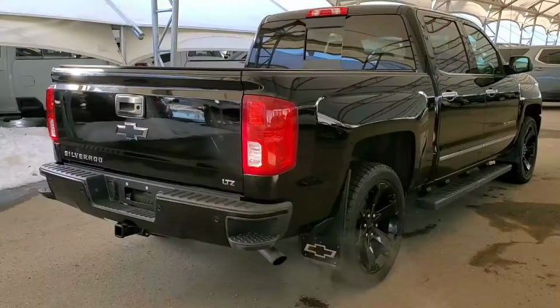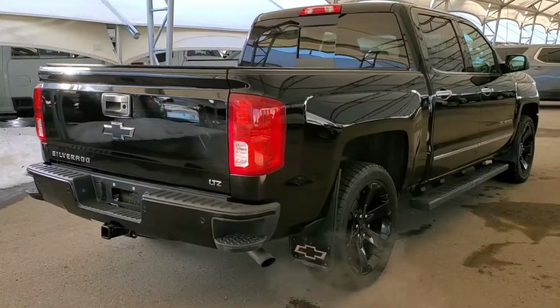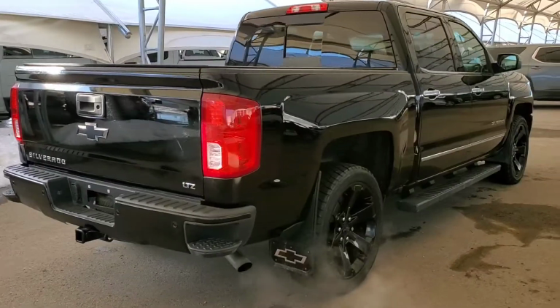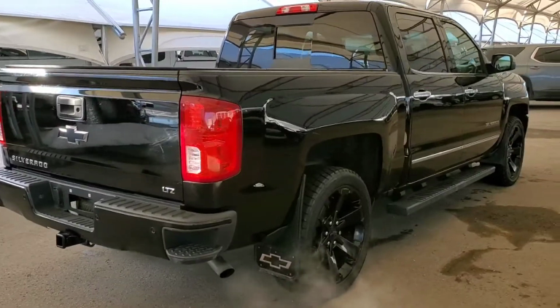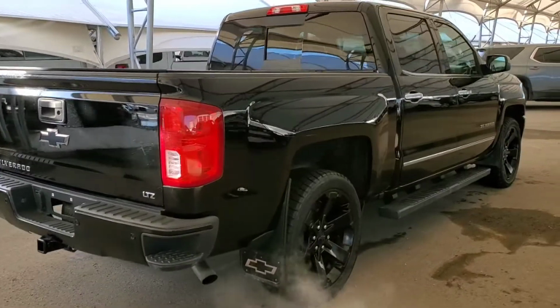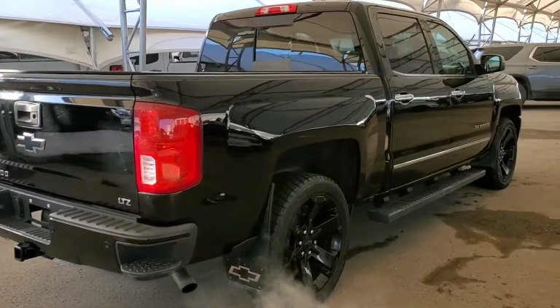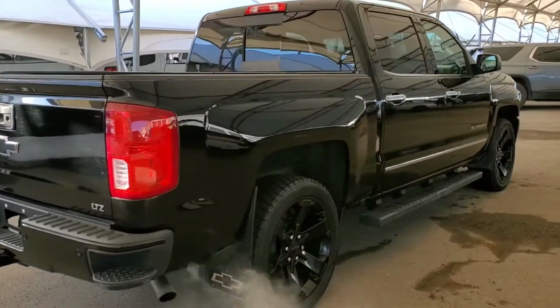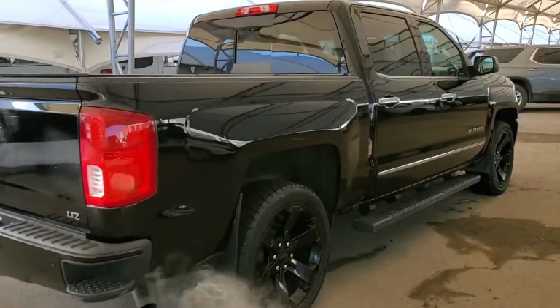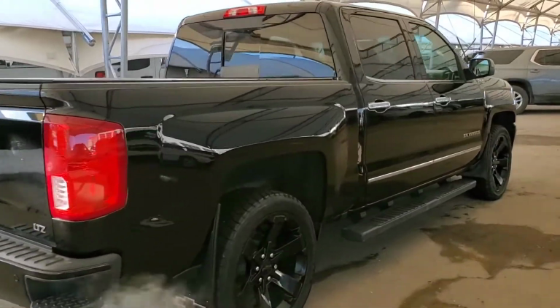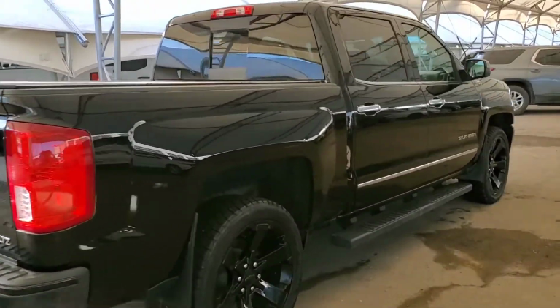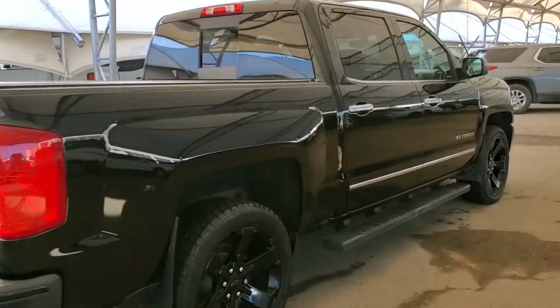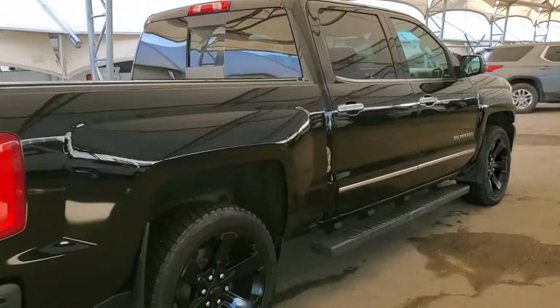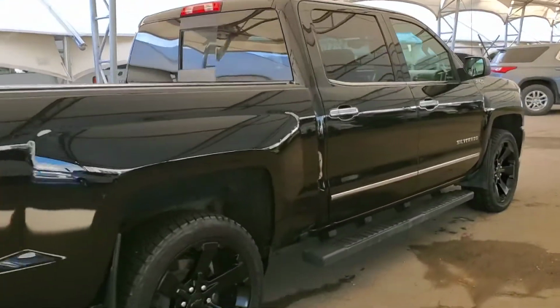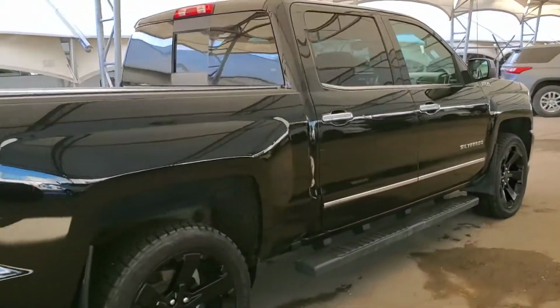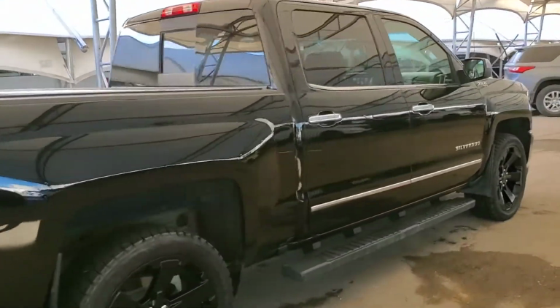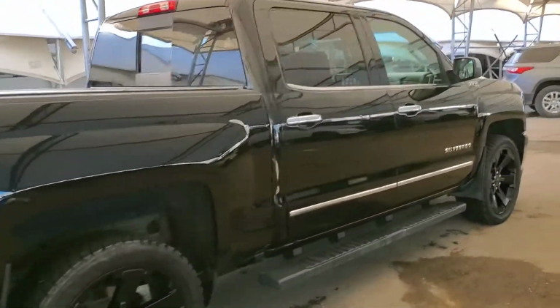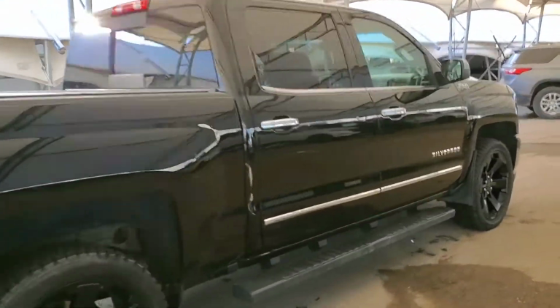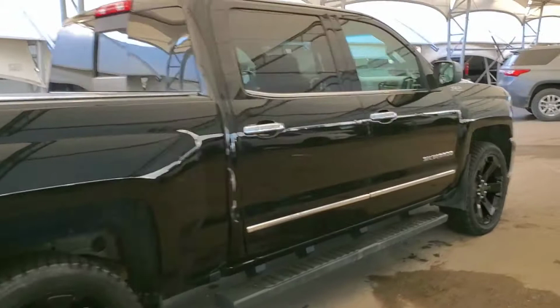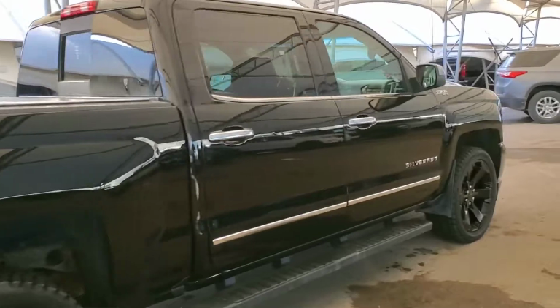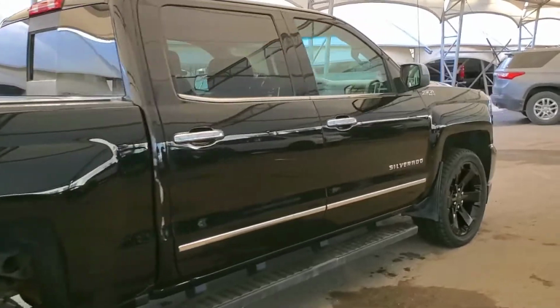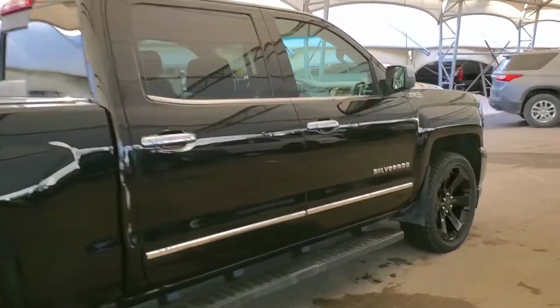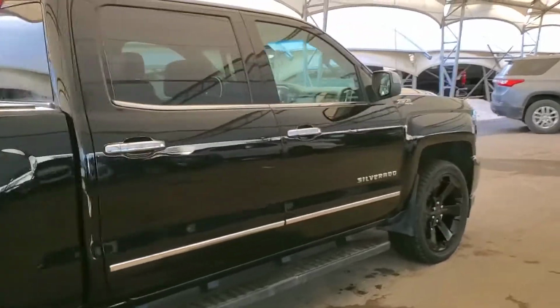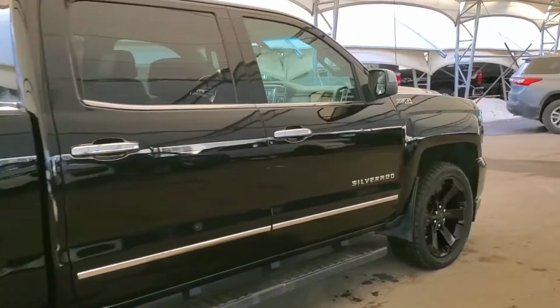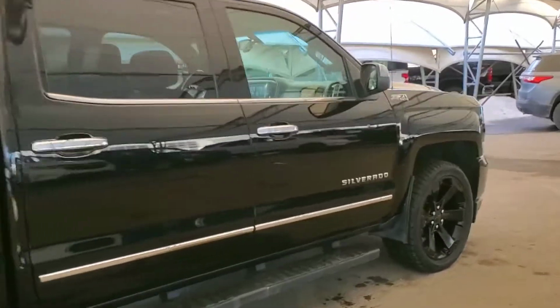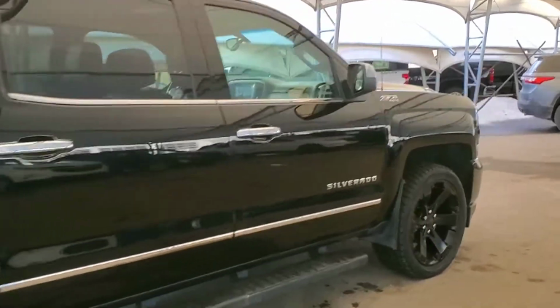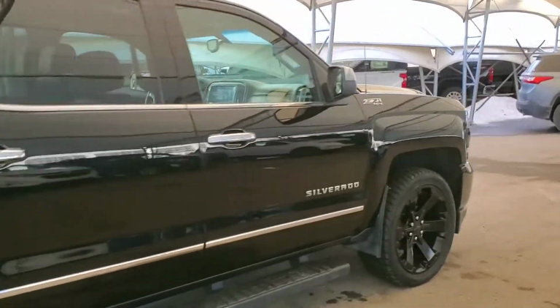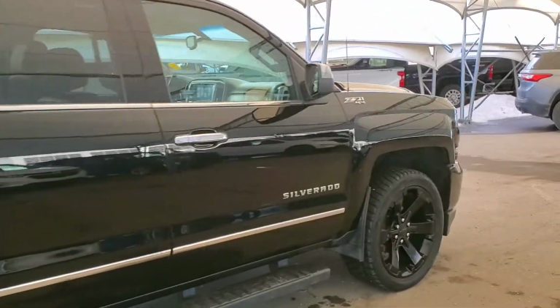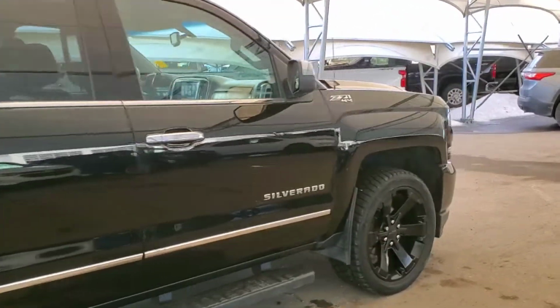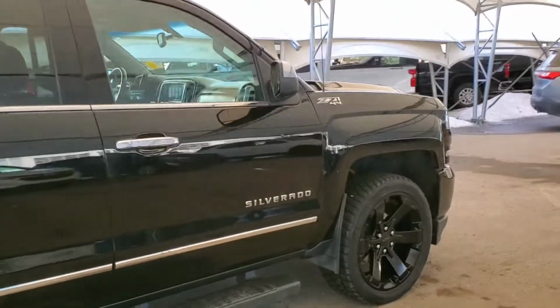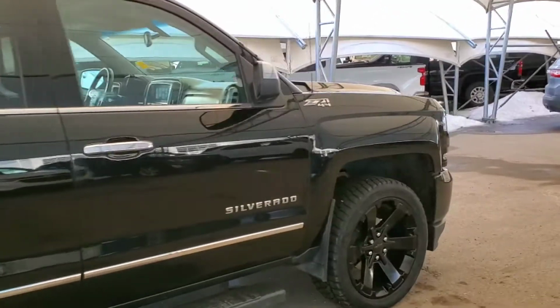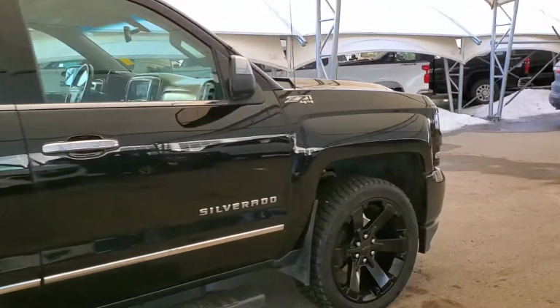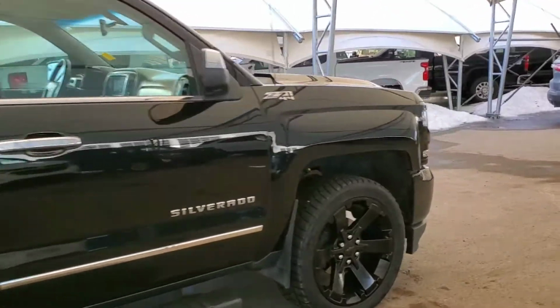Don't miss out! Book your test drive today at Davis Chevrolet in Airdrie.